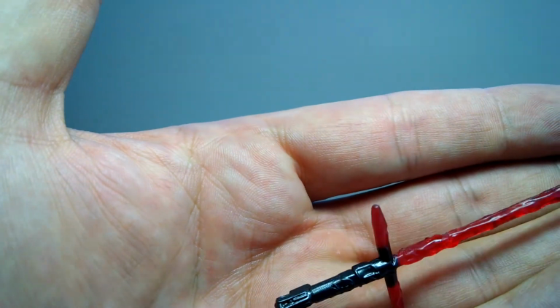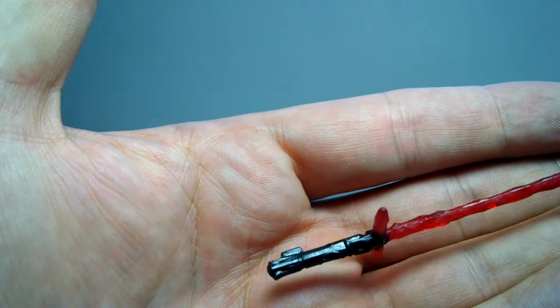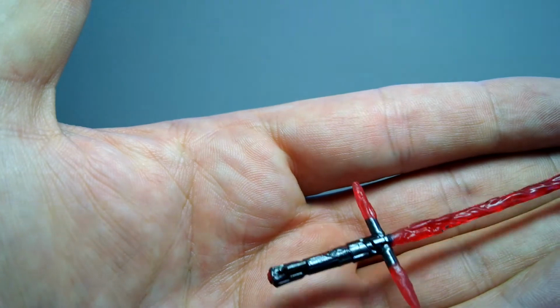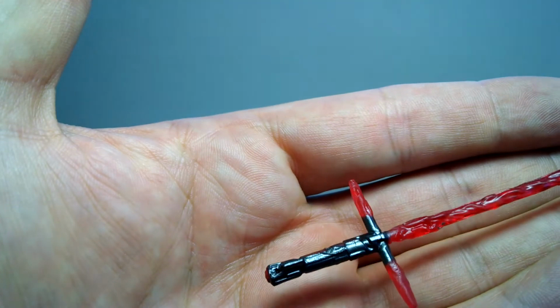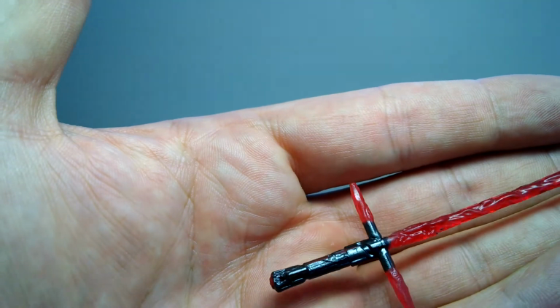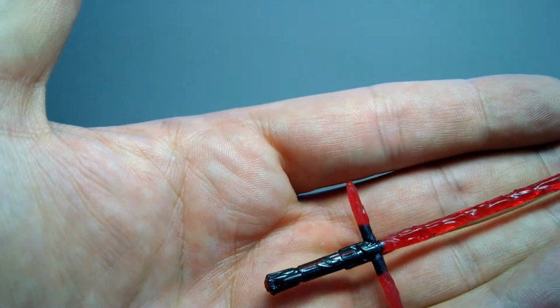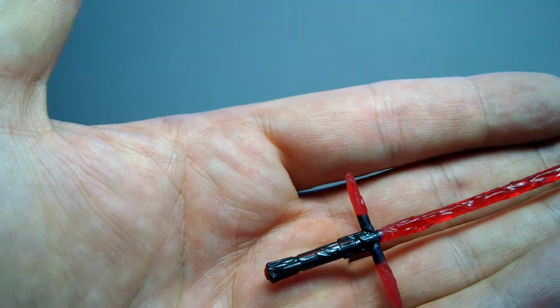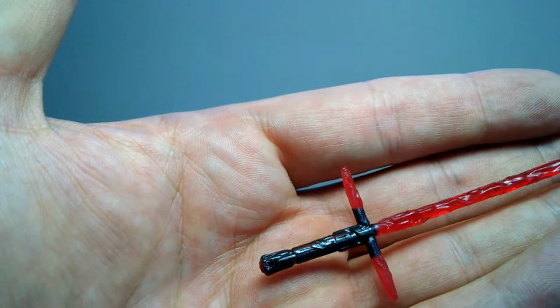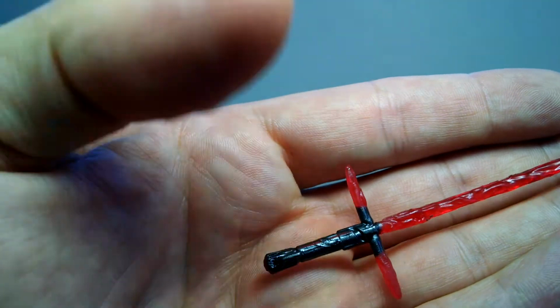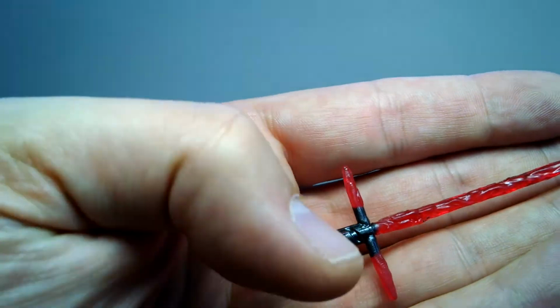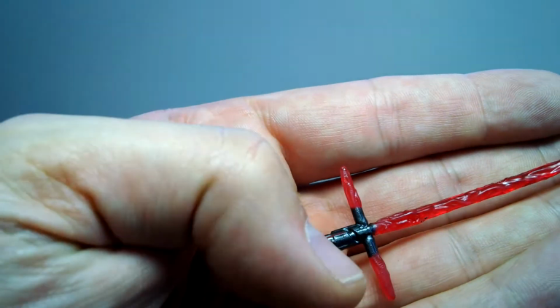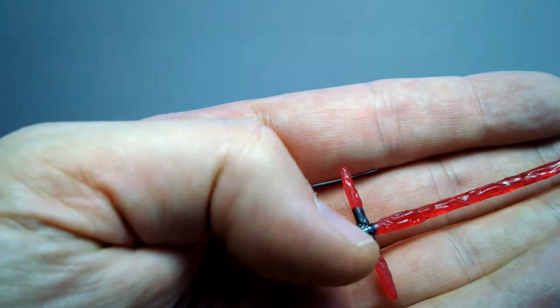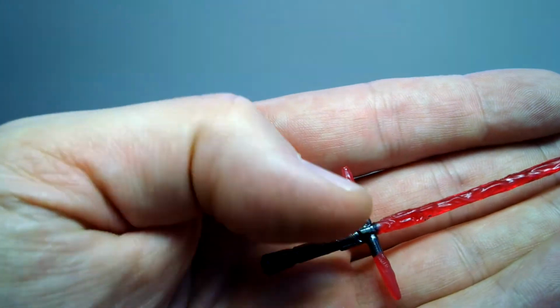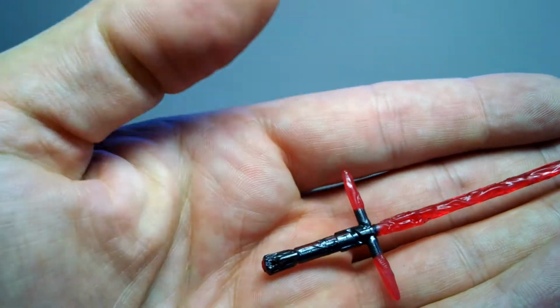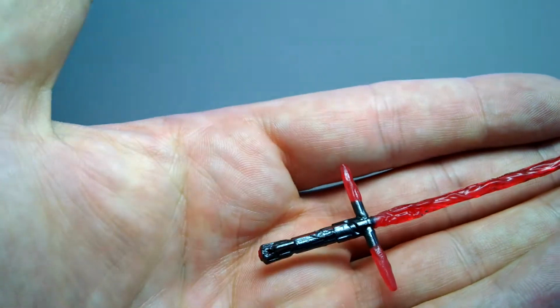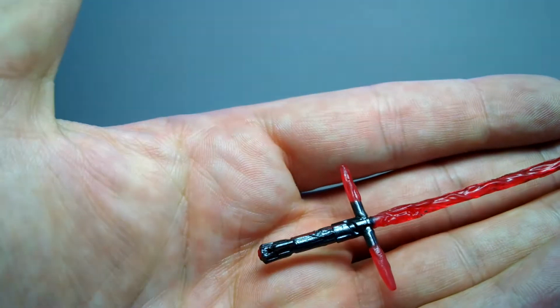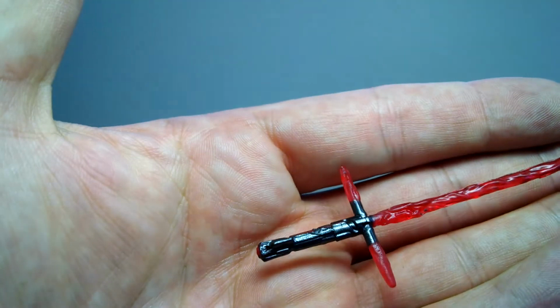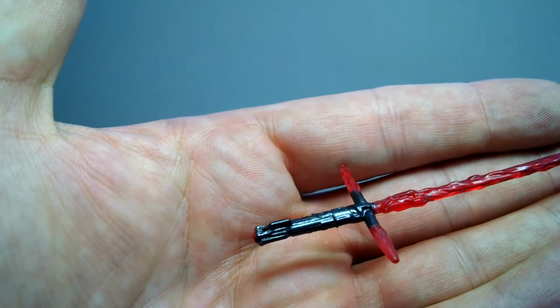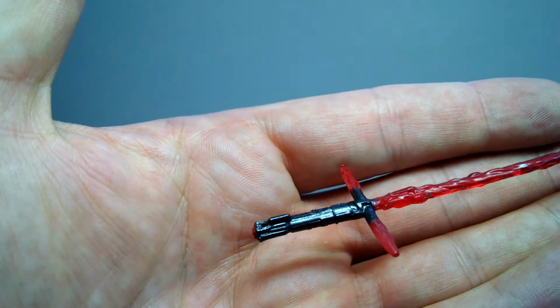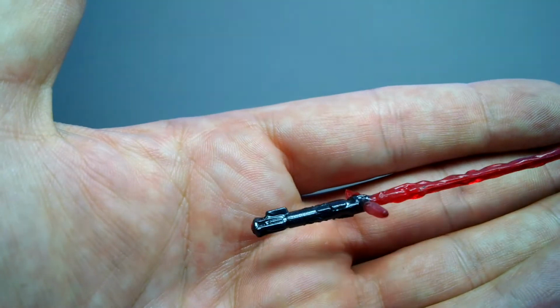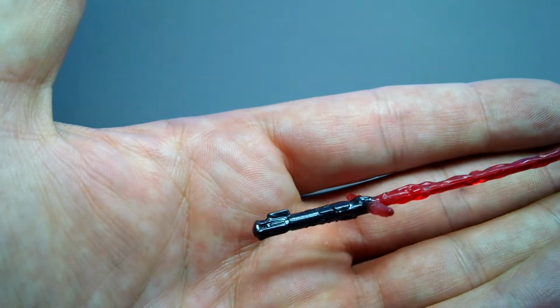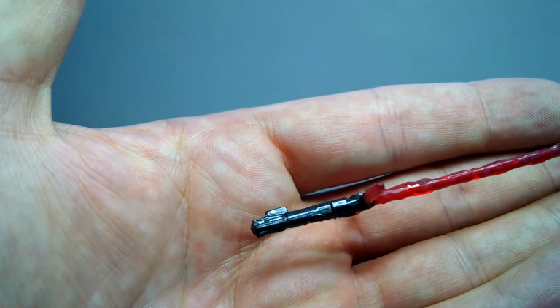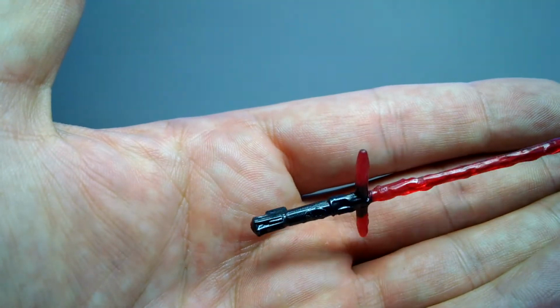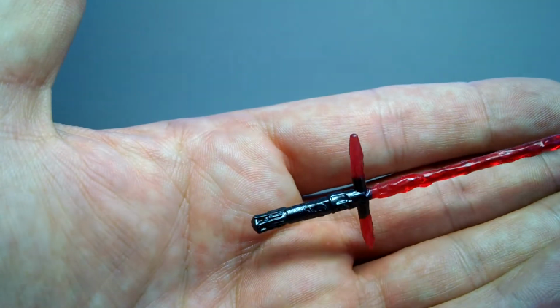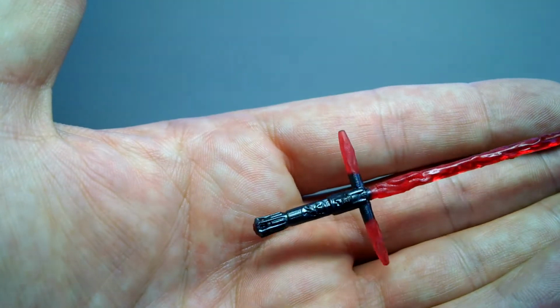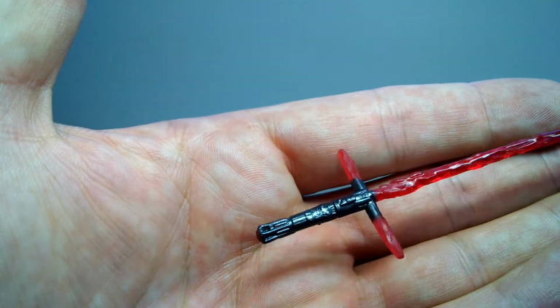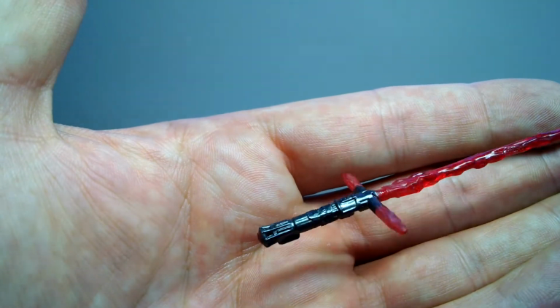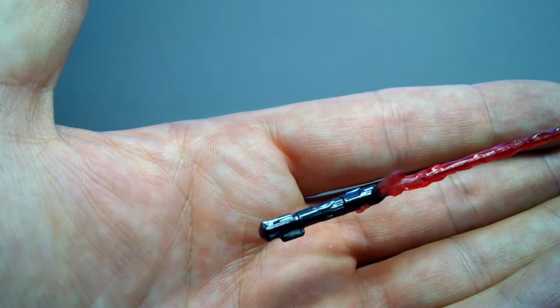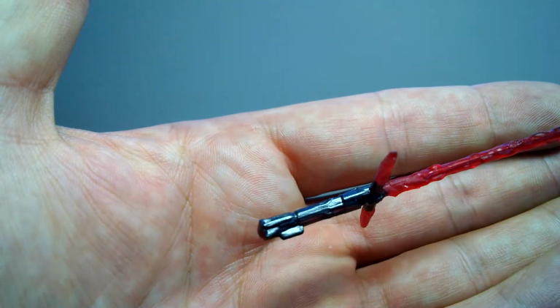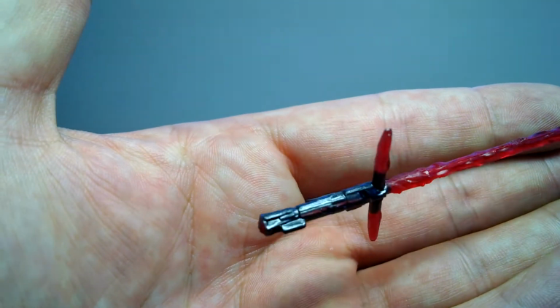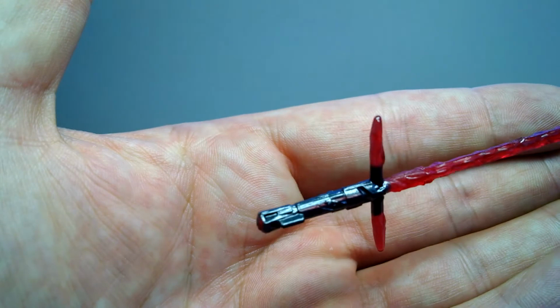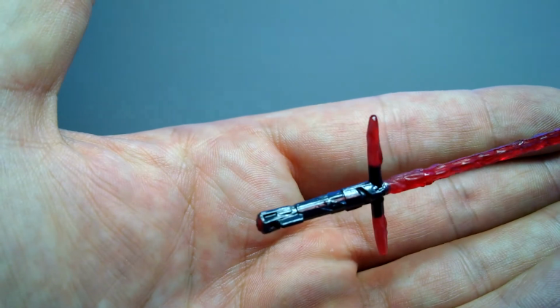There was actually more detail in the previous one — the kind of gold on the hilt and other little bits of detail — which they haven't really added here.